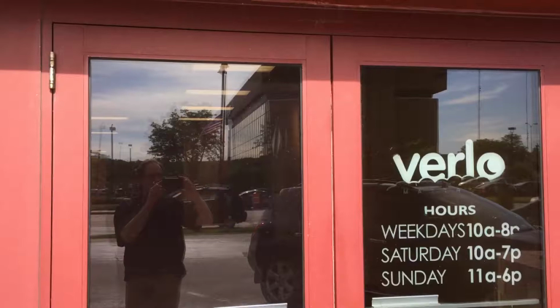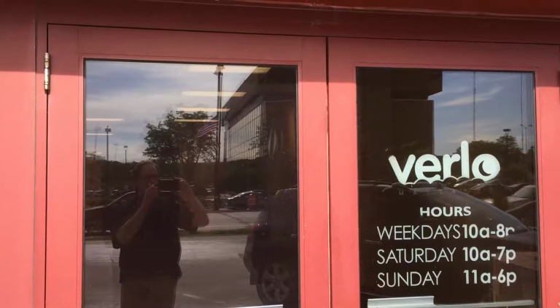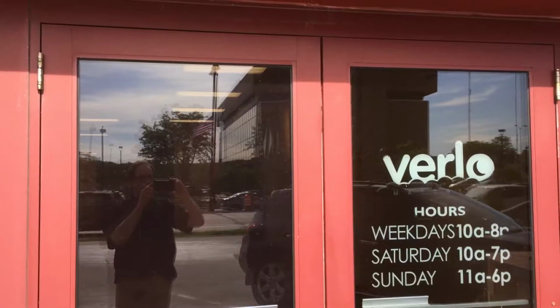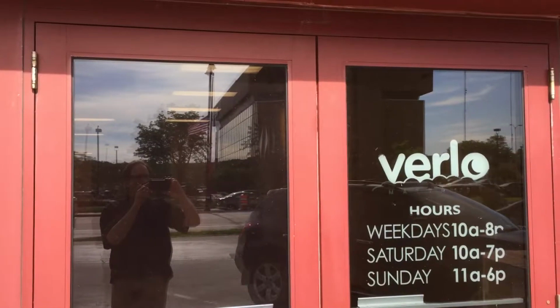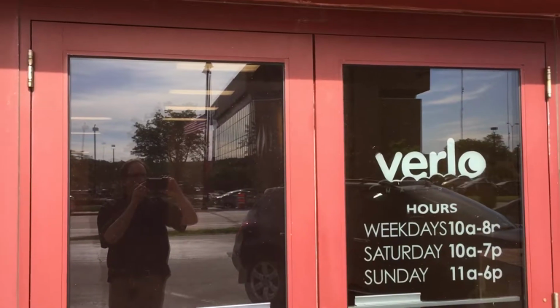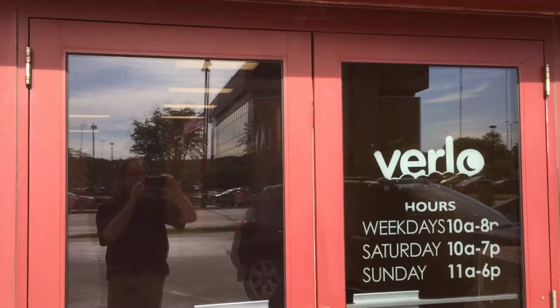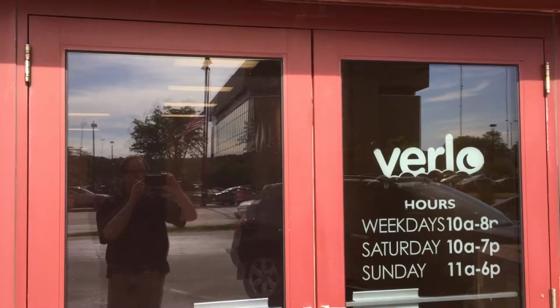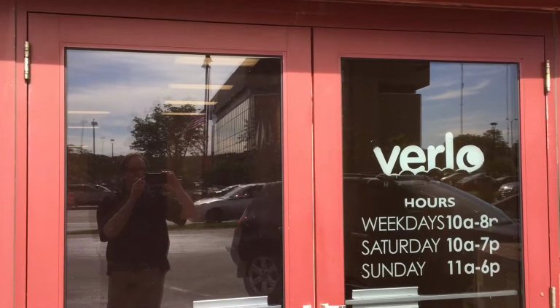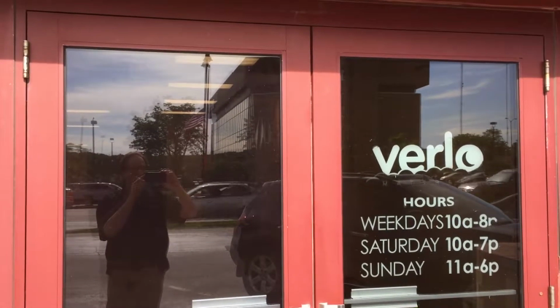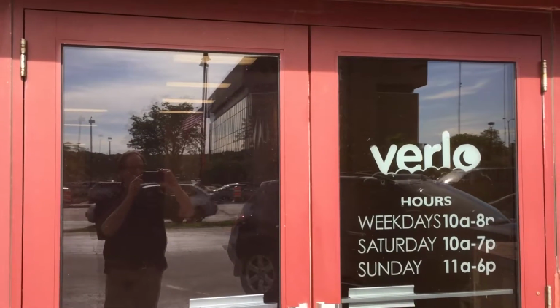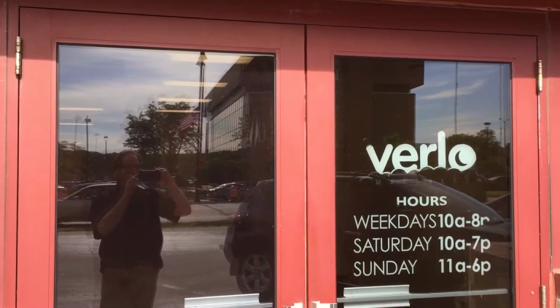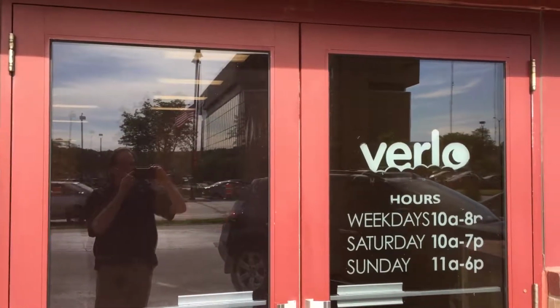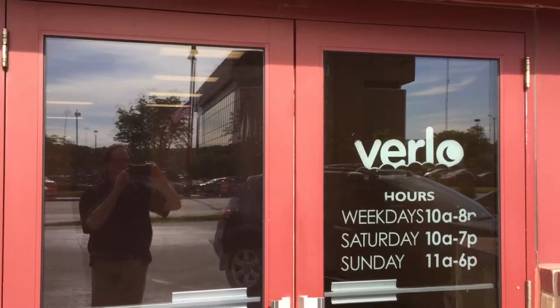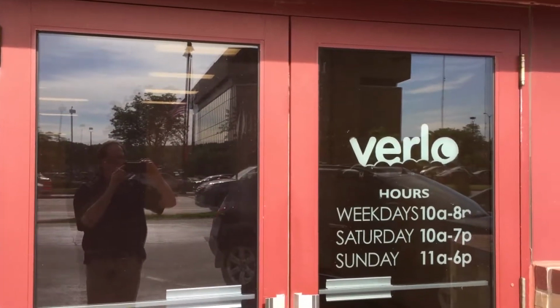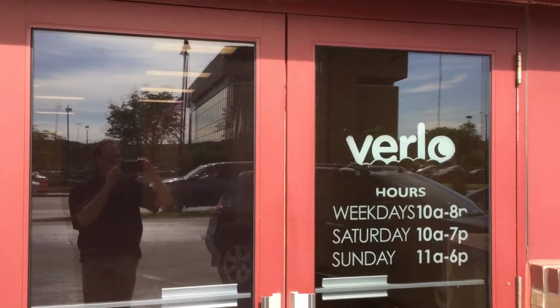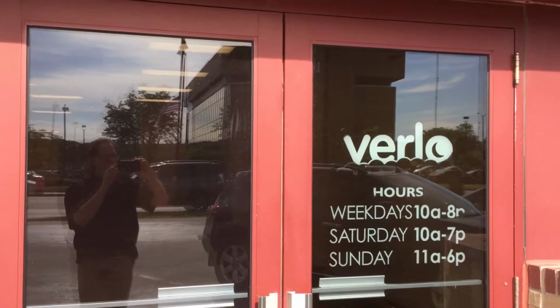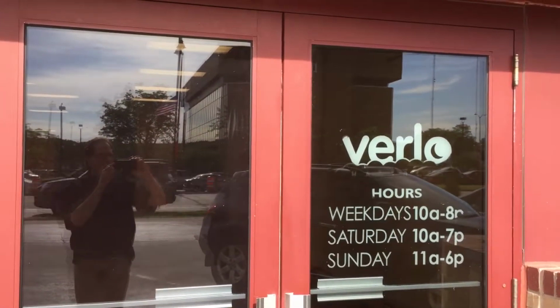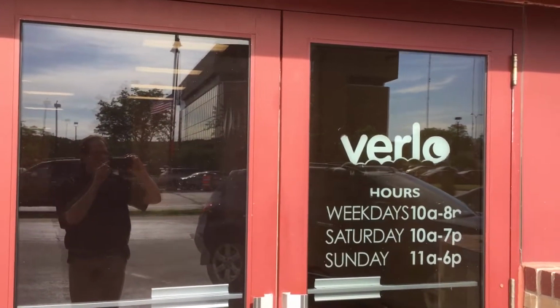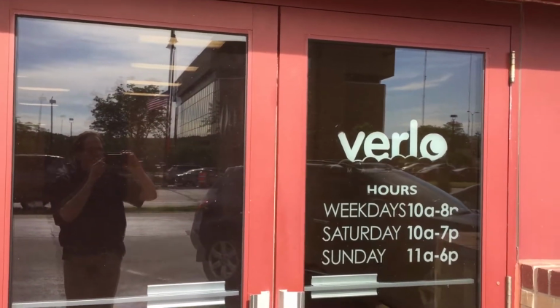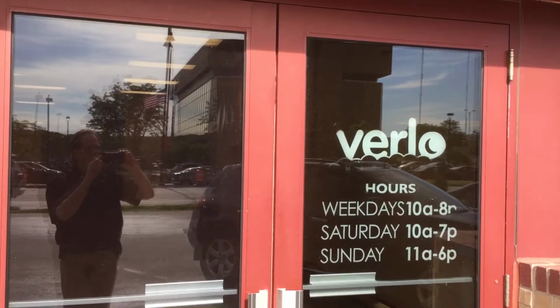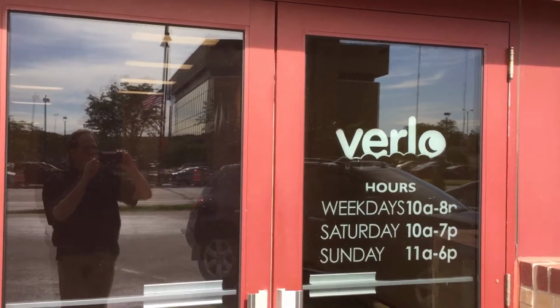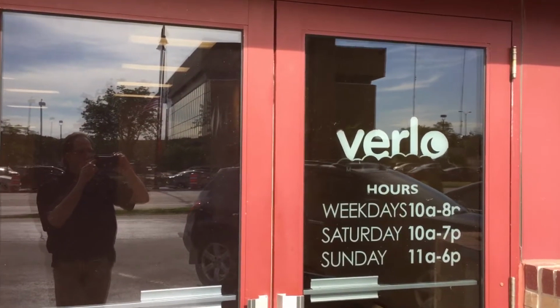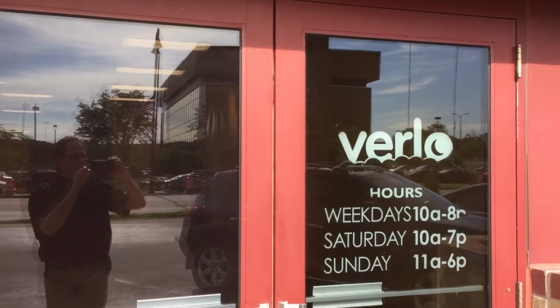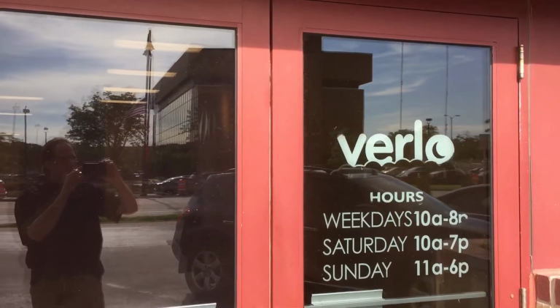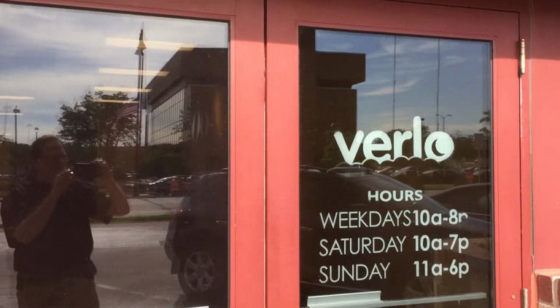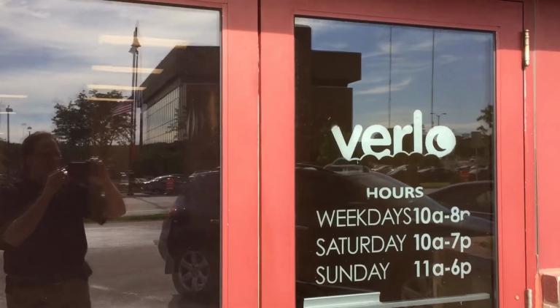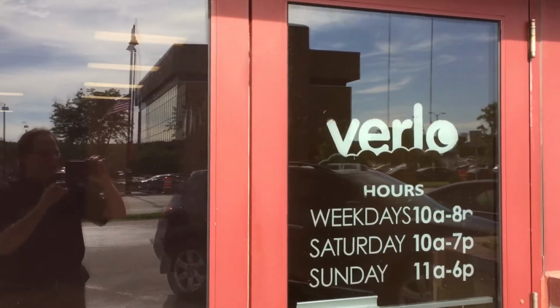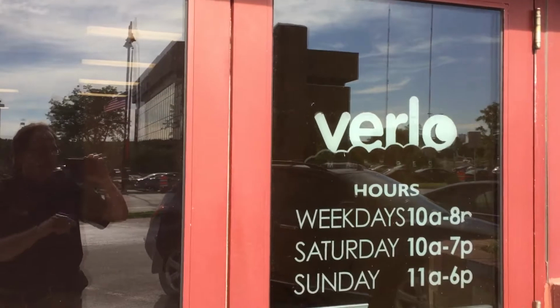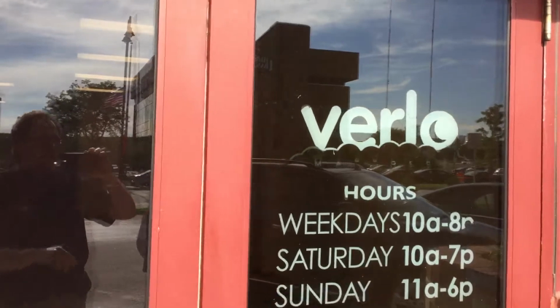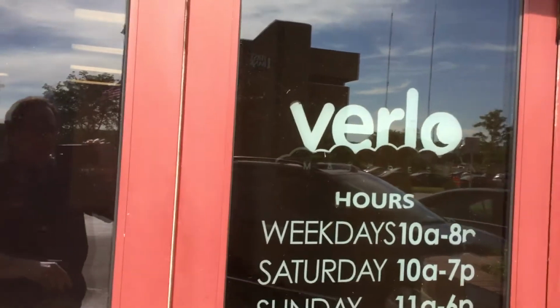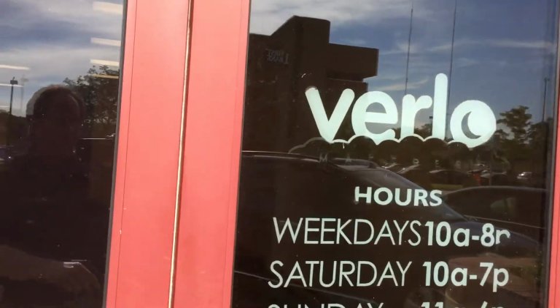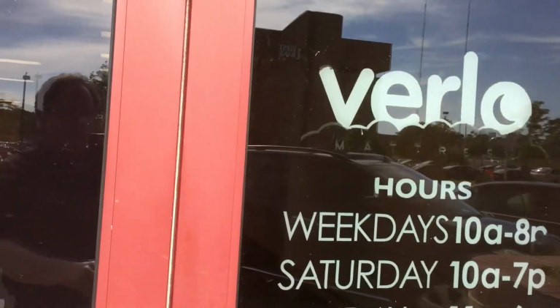Hey everybody, we're here at the new North Shore store. It still says we're all on the doors. Let's take a look and see how the progress is going.